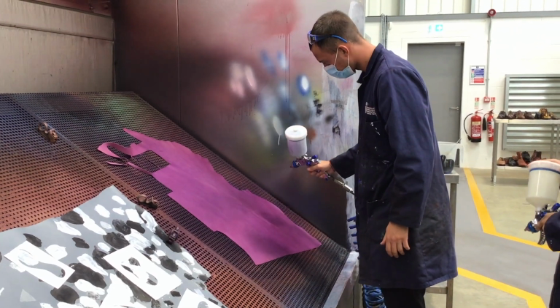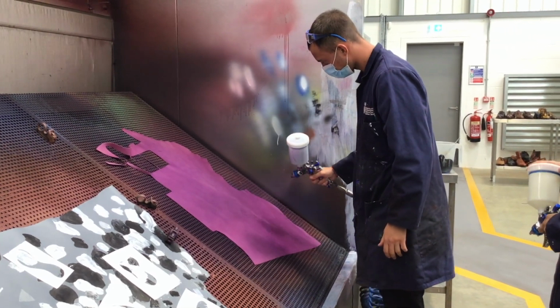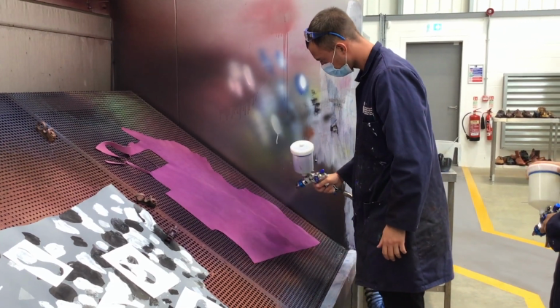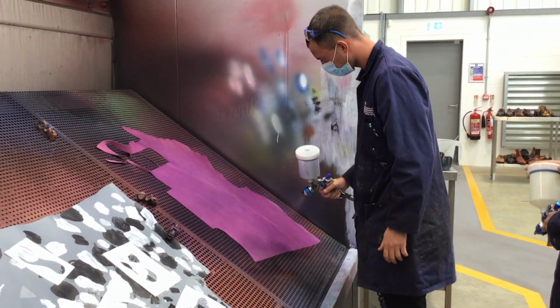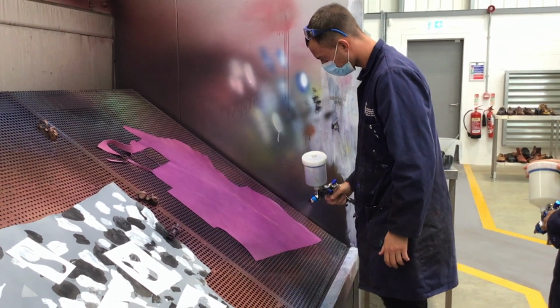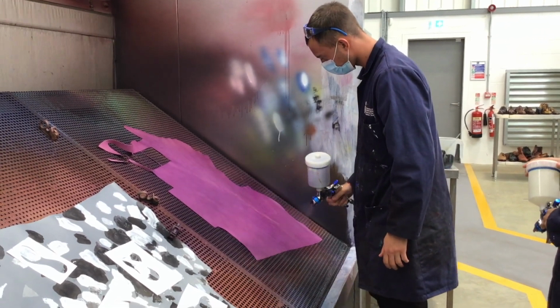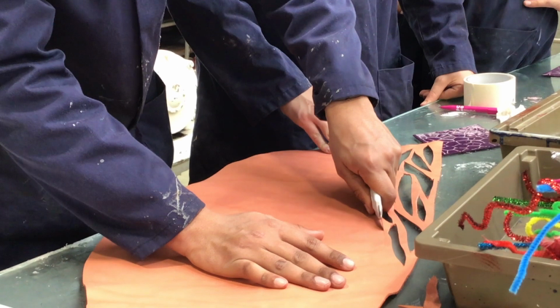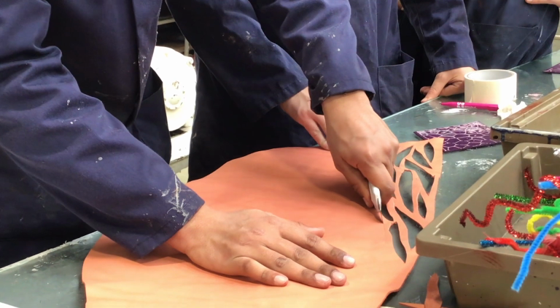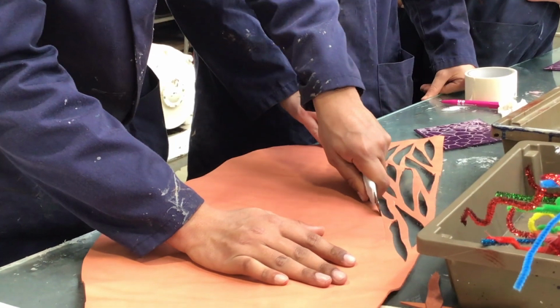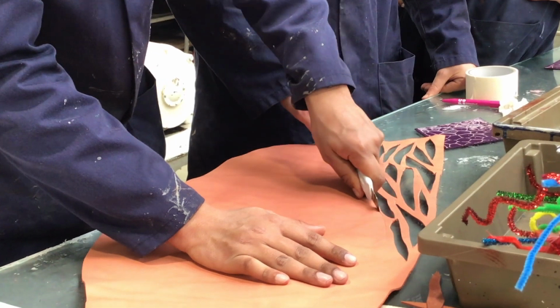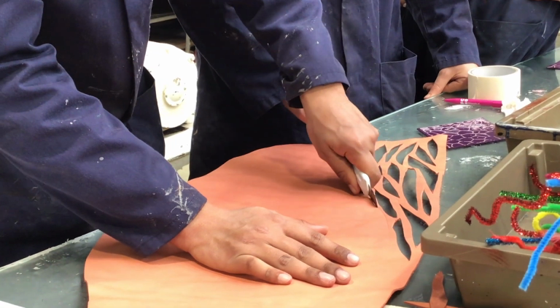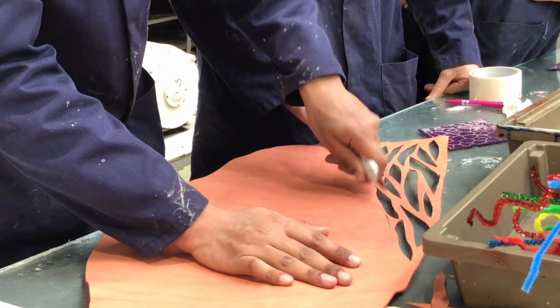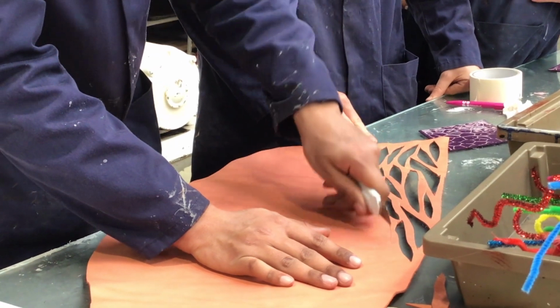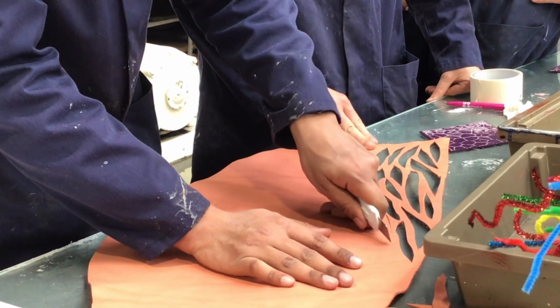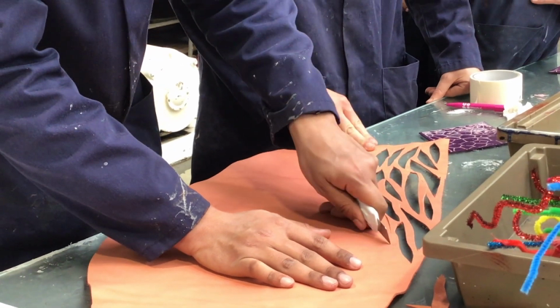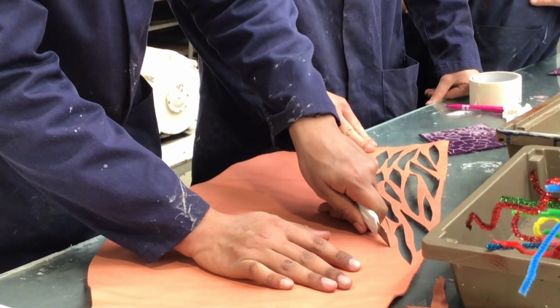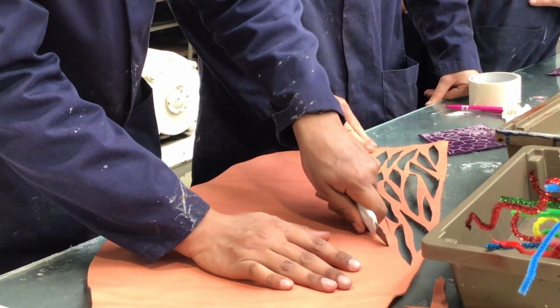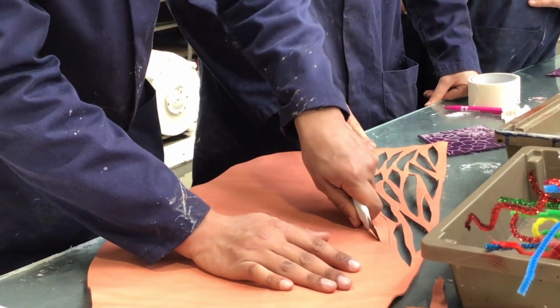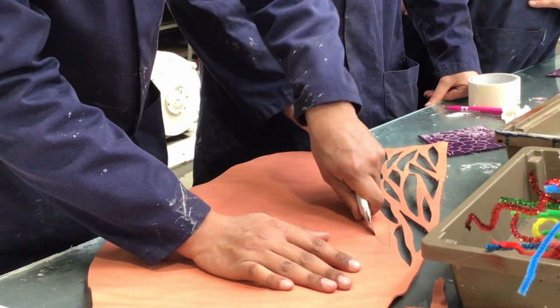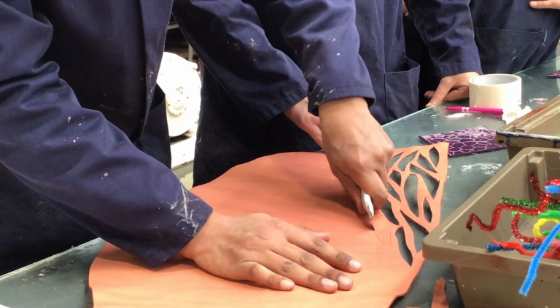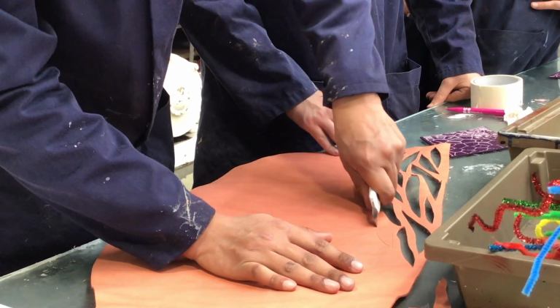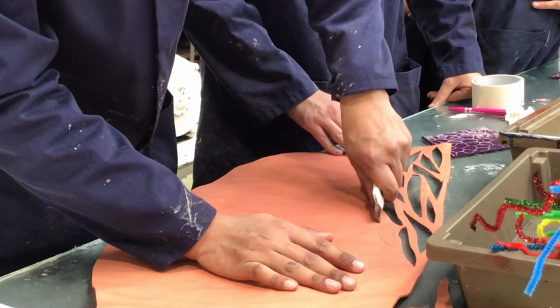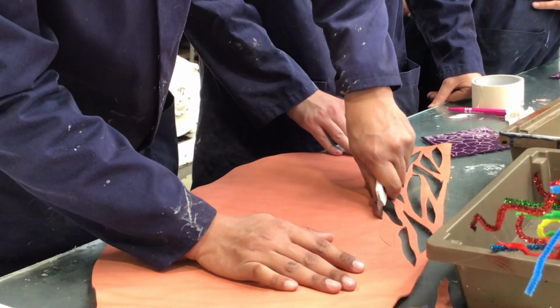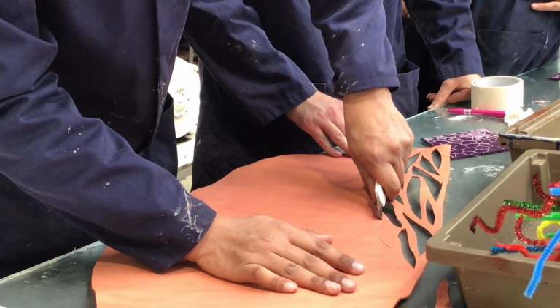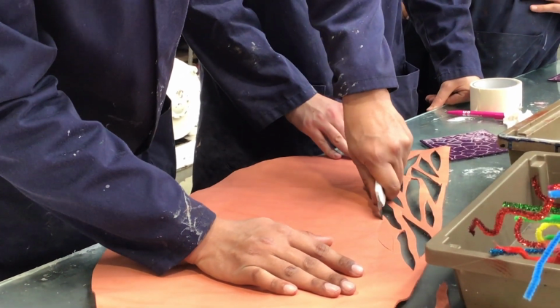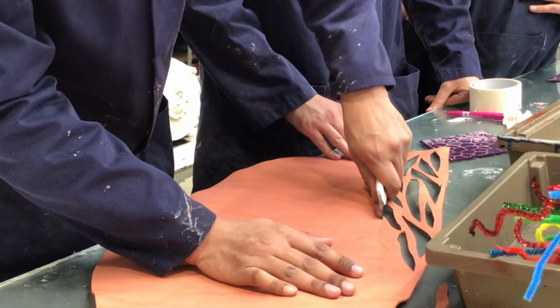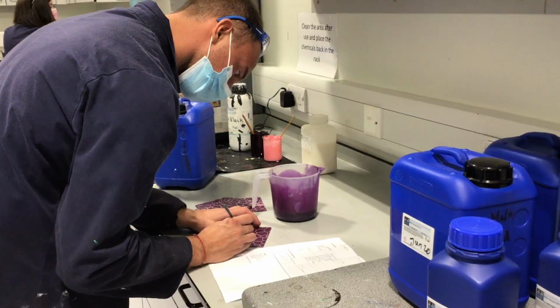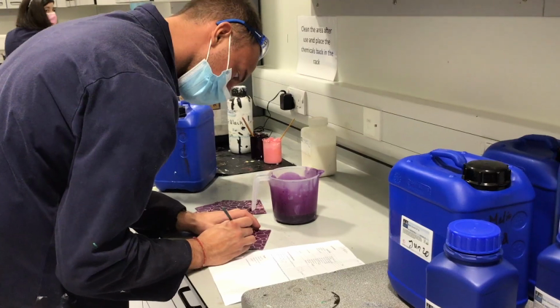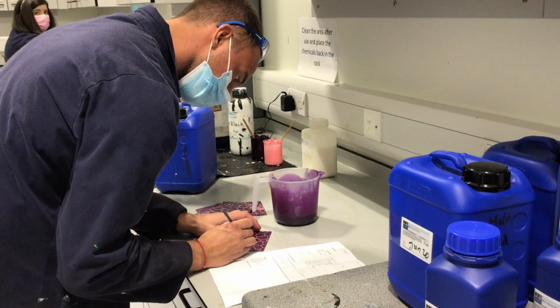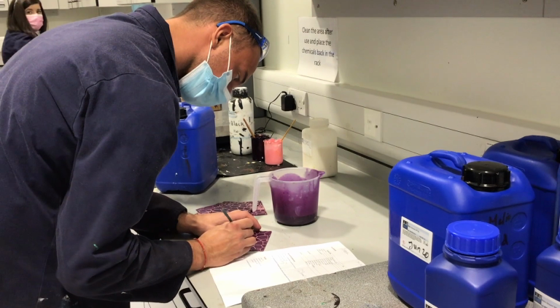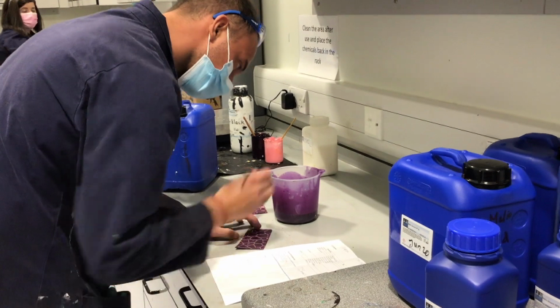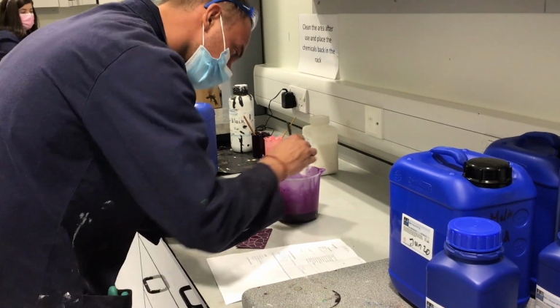My favourite thing about this course is being in the tannery. Creating something and being there from start to finish with the leathers is really rewarding and satisfying.